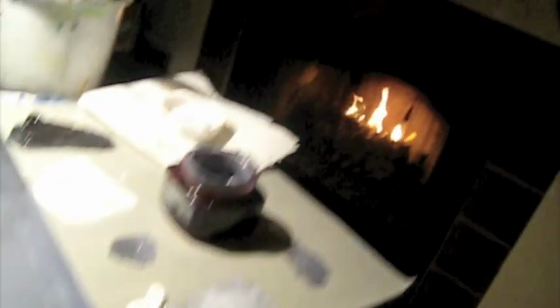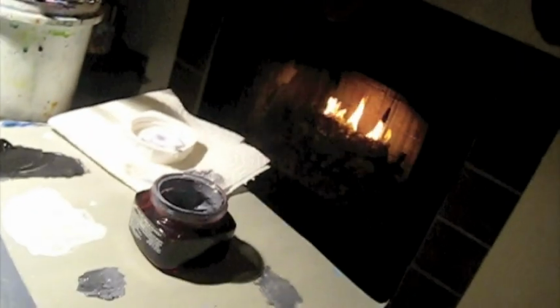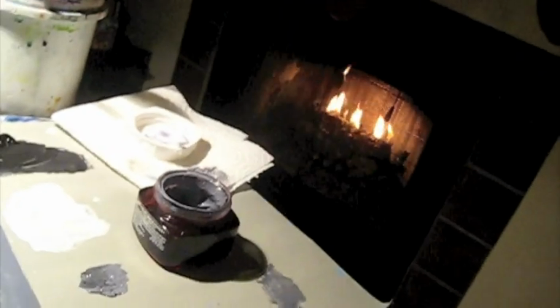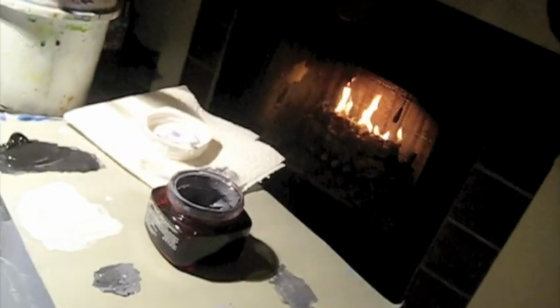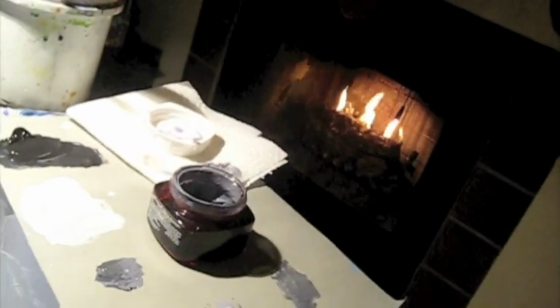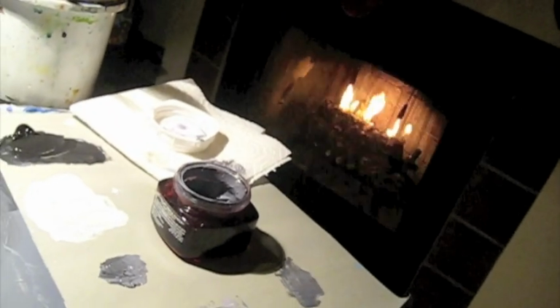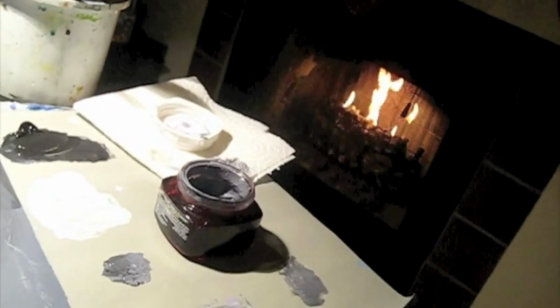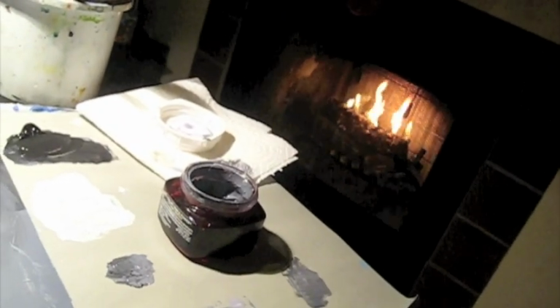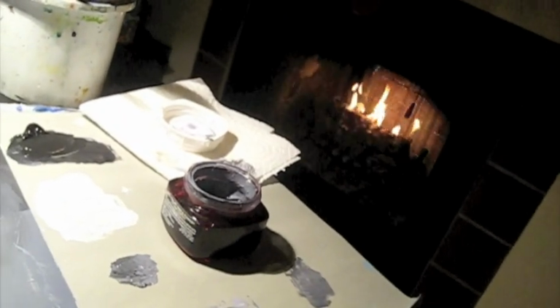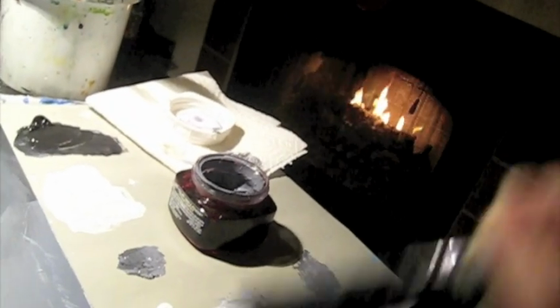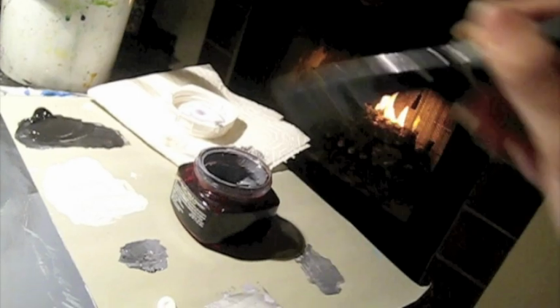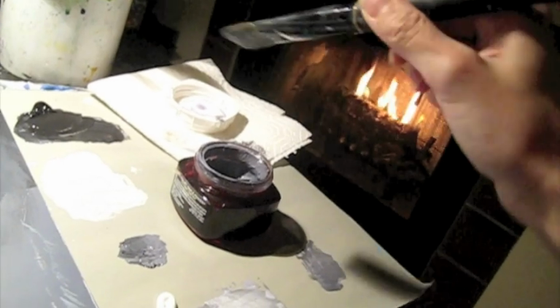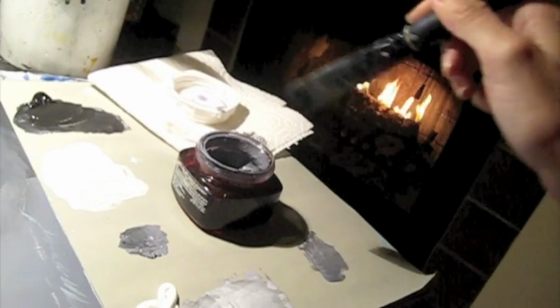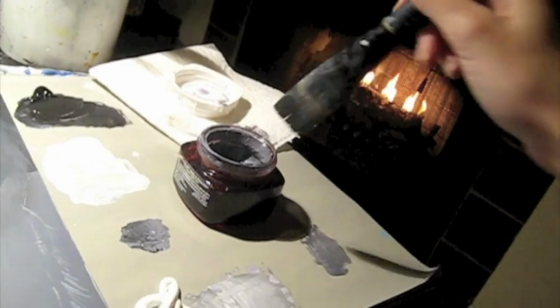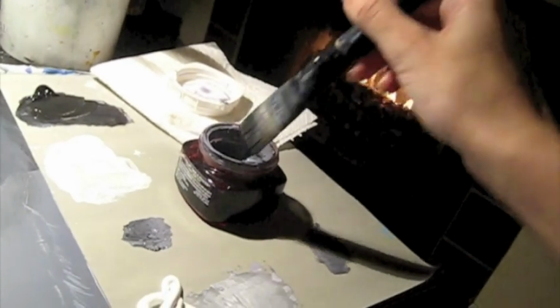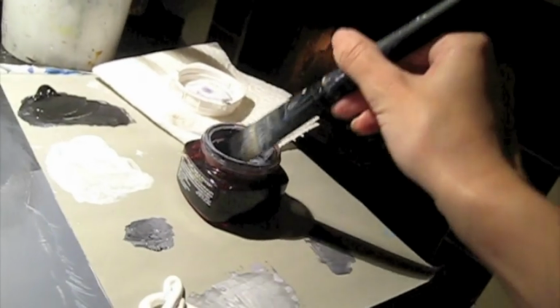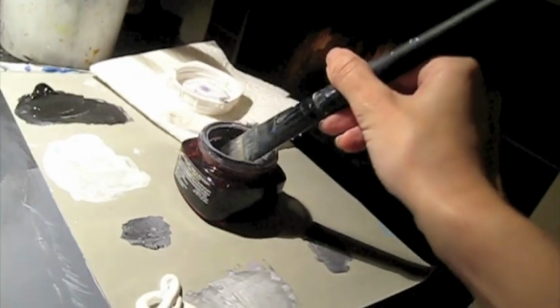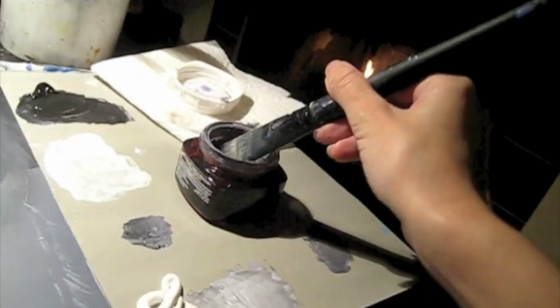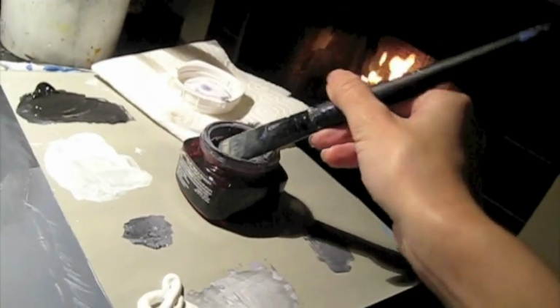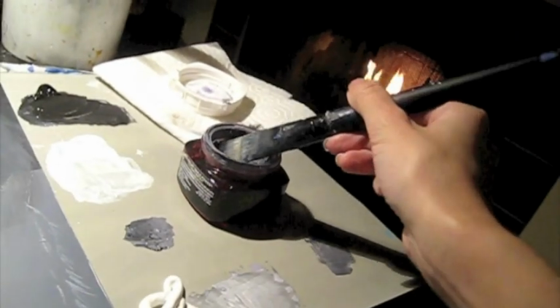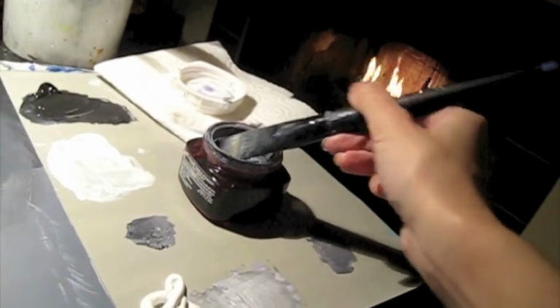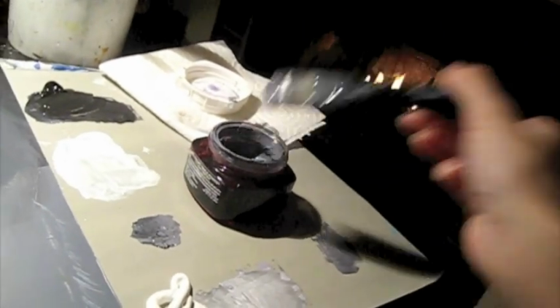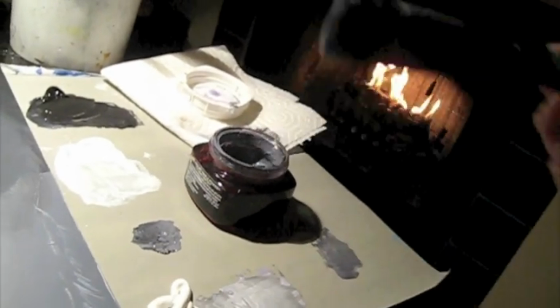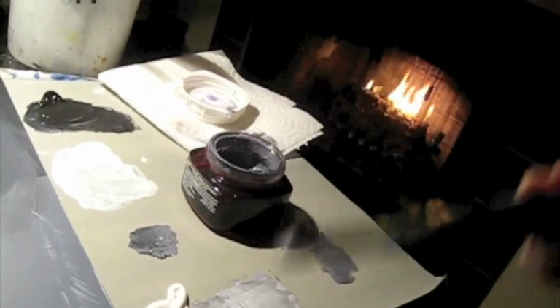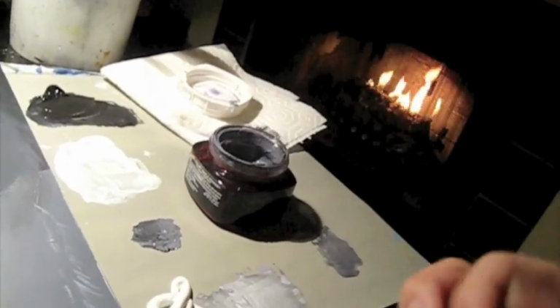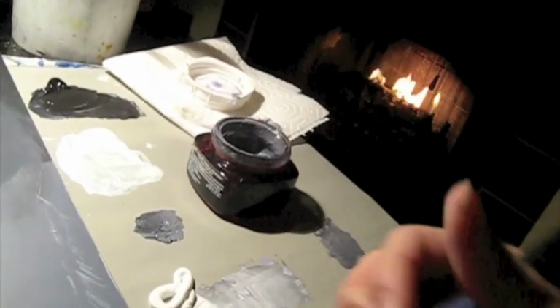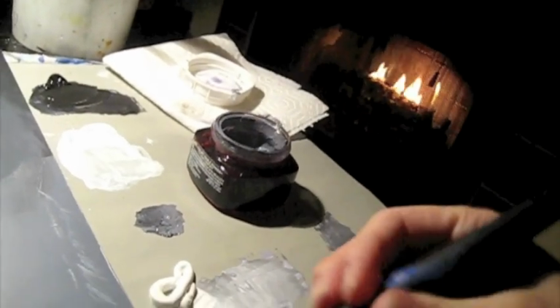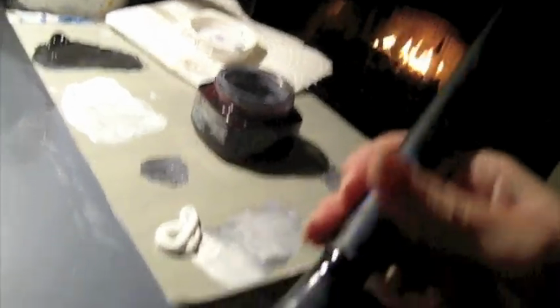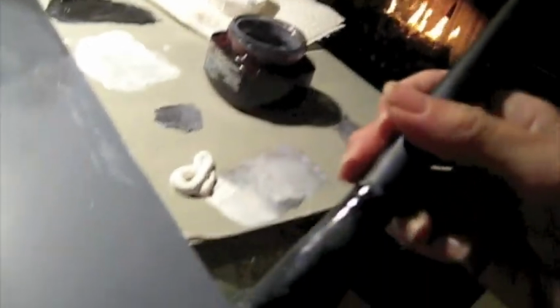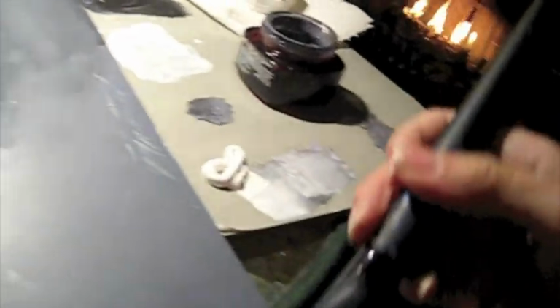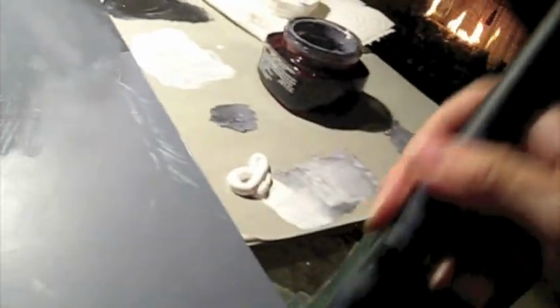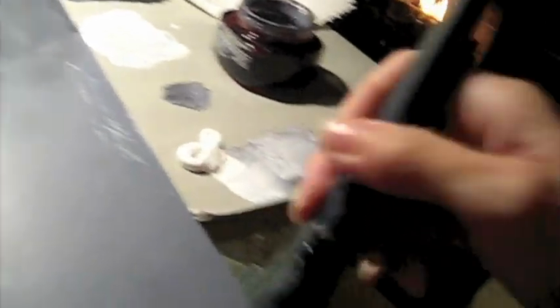Nothing like painting by the fire on a cold night — it's like Skyrim in here or something, which is somehow fitting for this painting, I think.